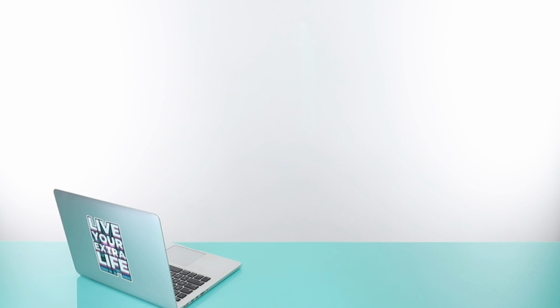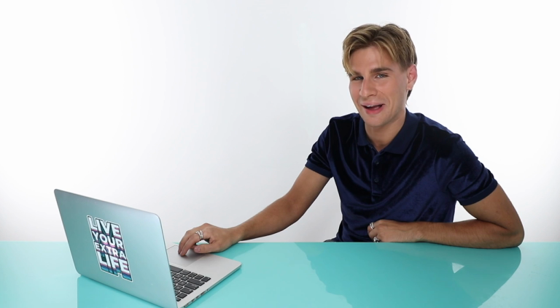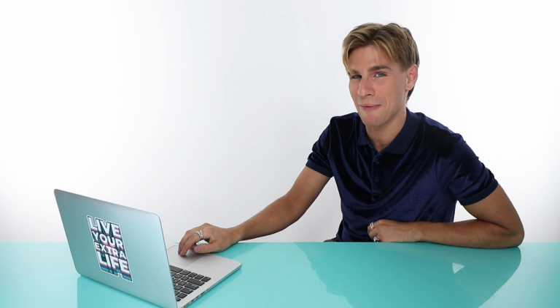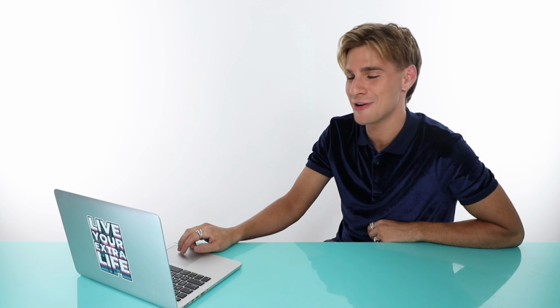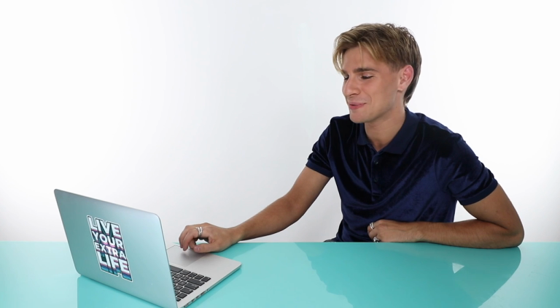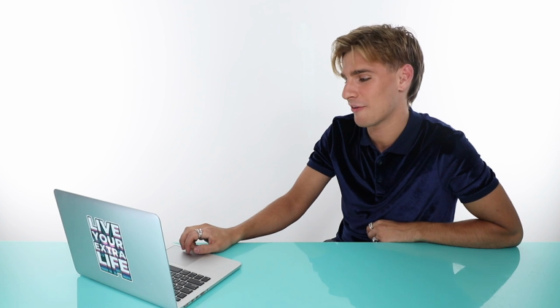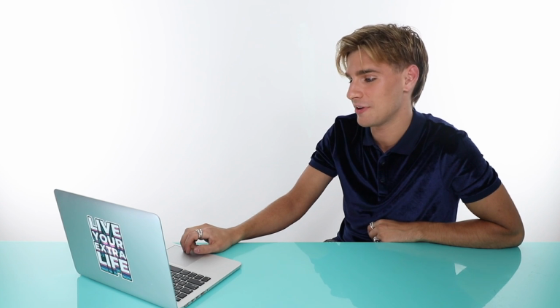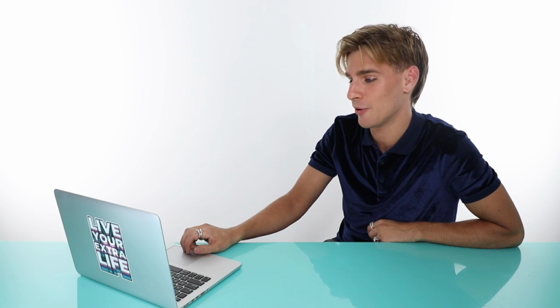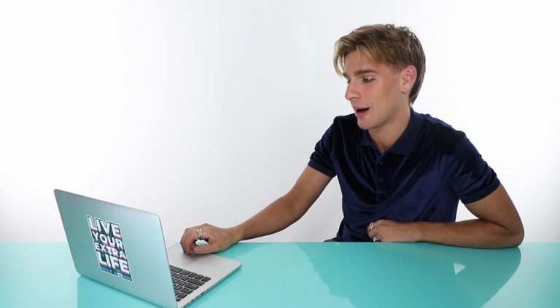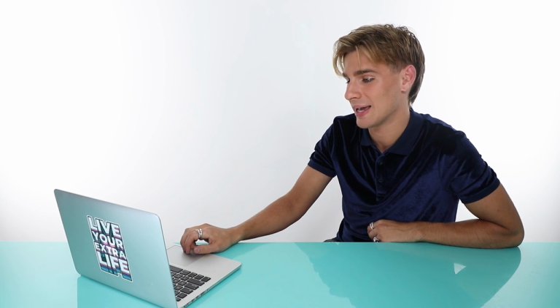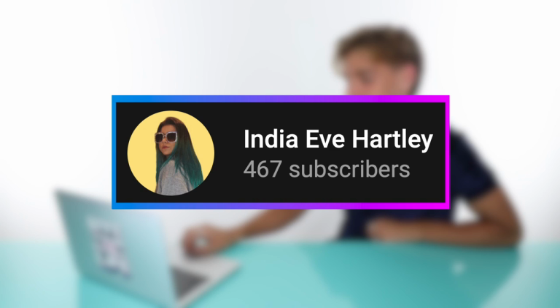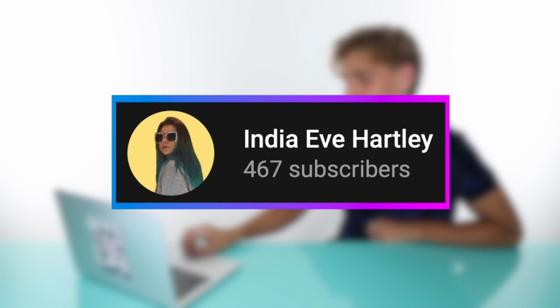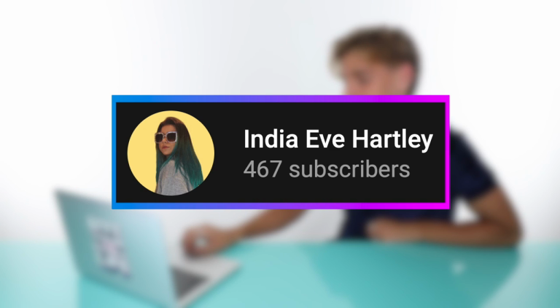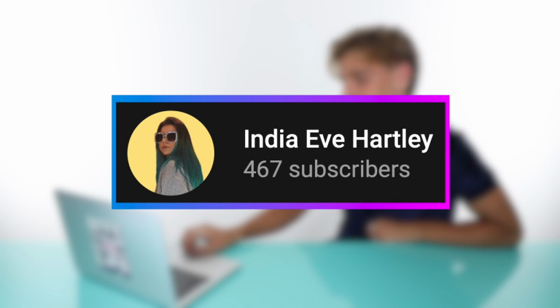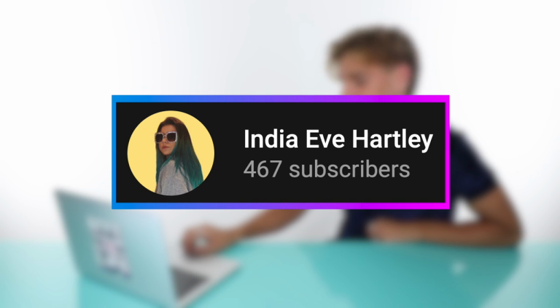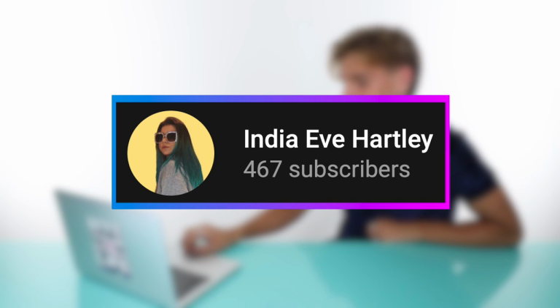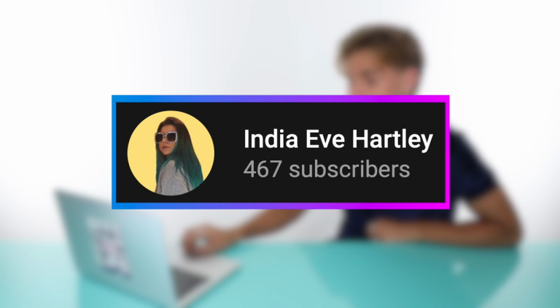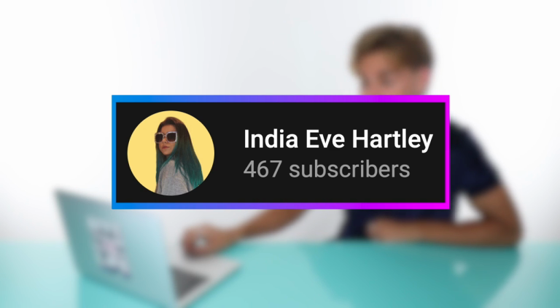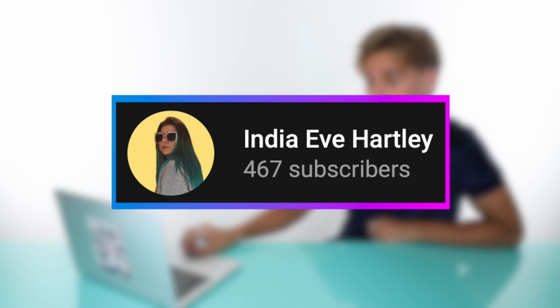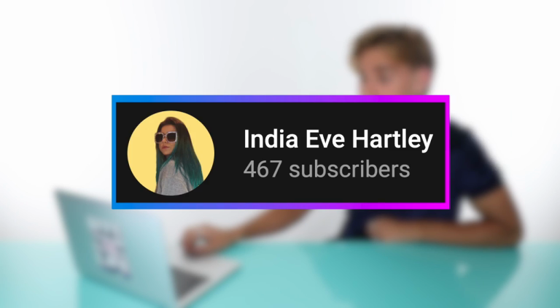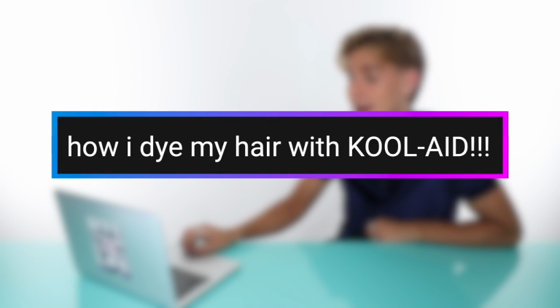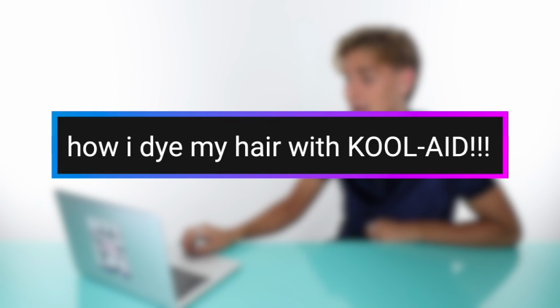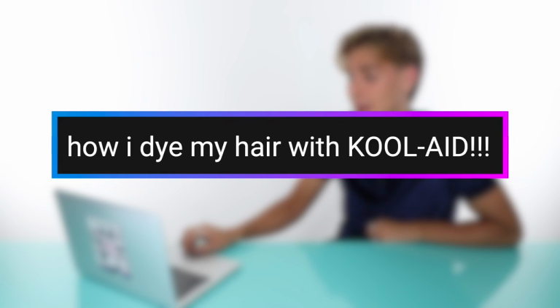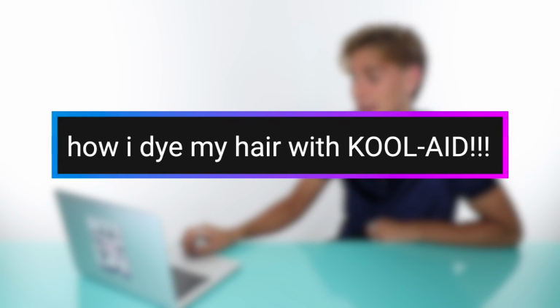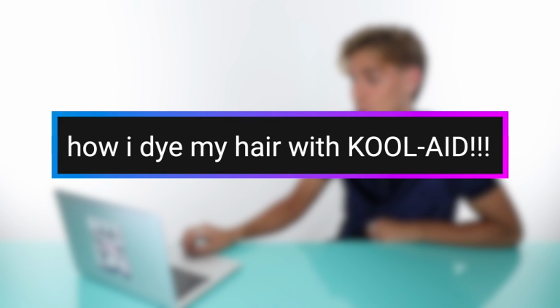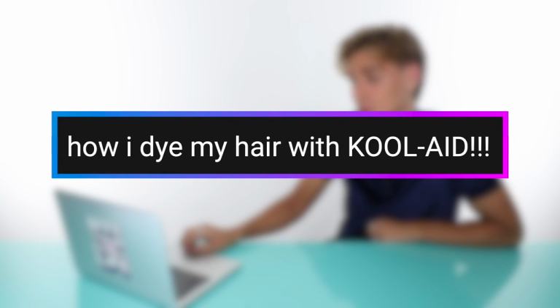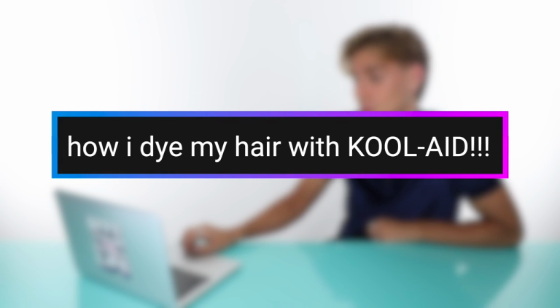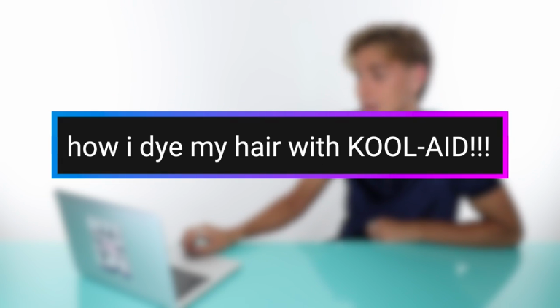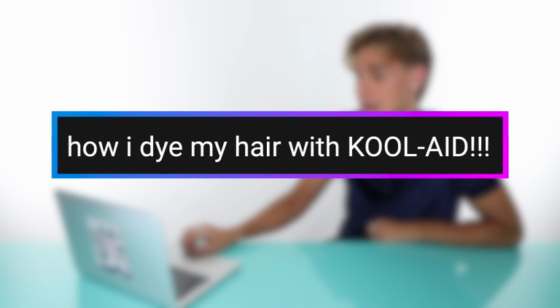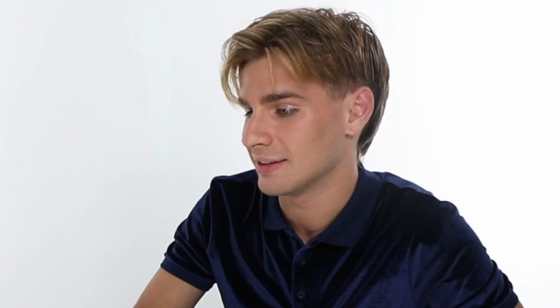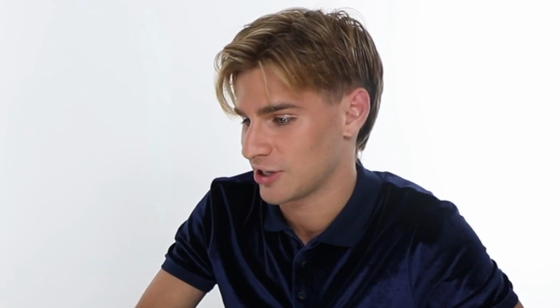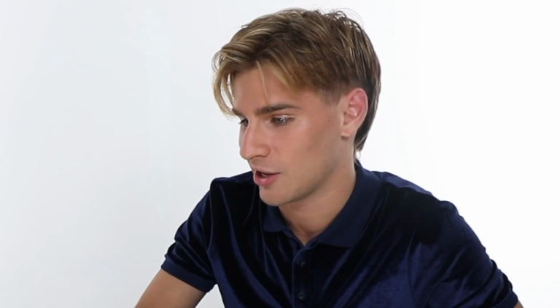Okay, up first we have a video by India Eve Hartley and this is called 'How I Dye My Hair with Kool-Aid.' Let's check it out.